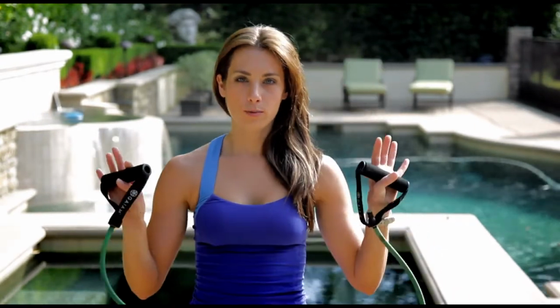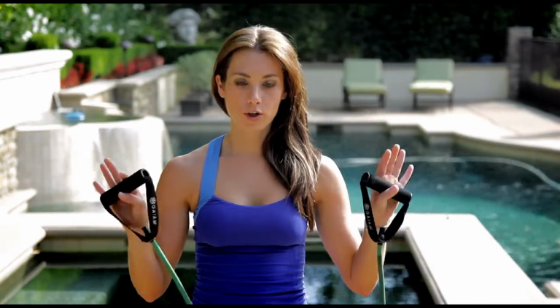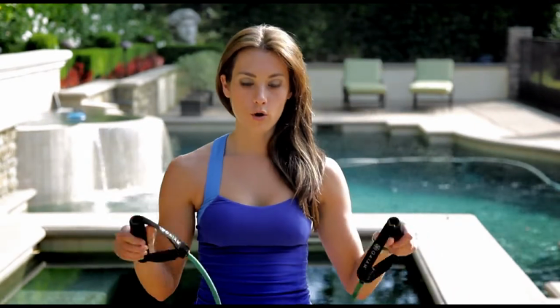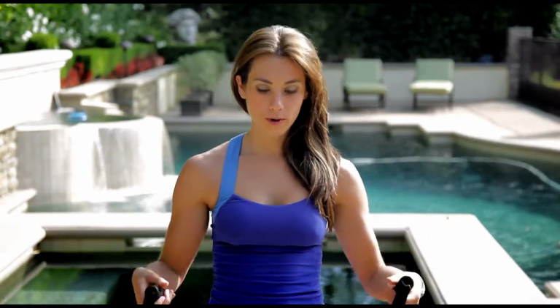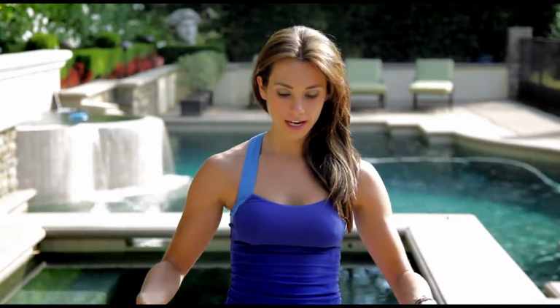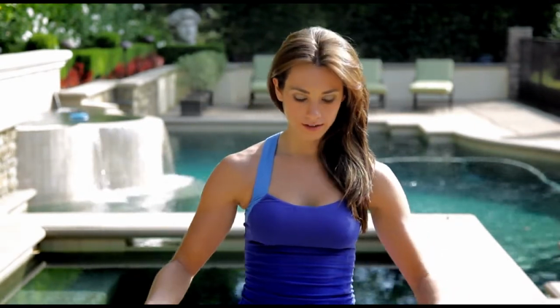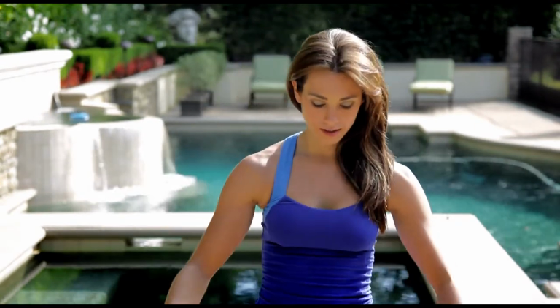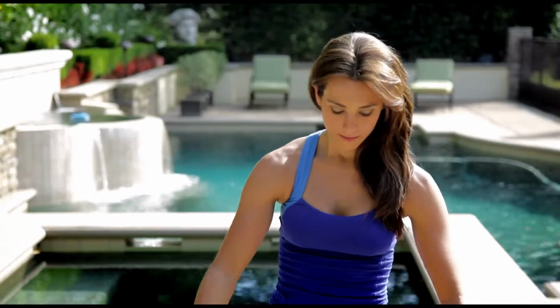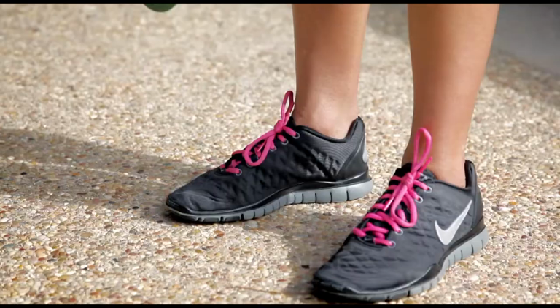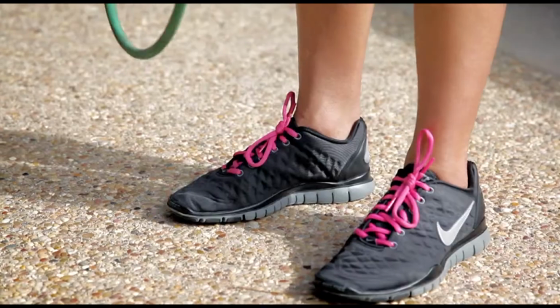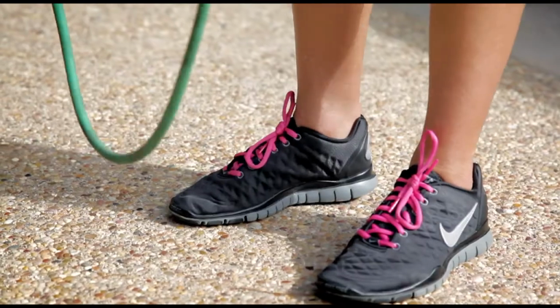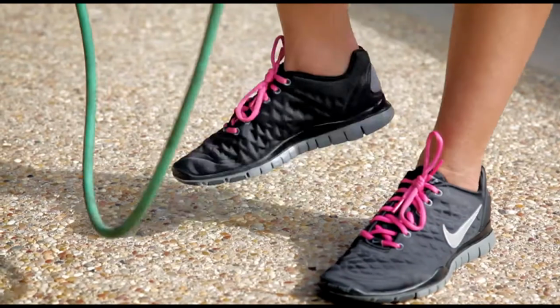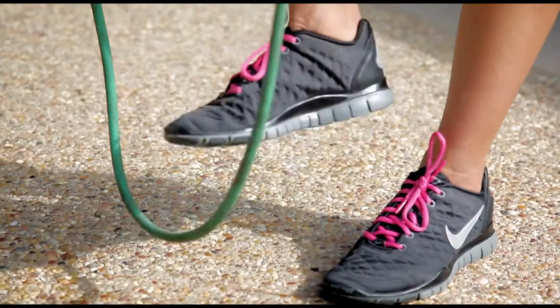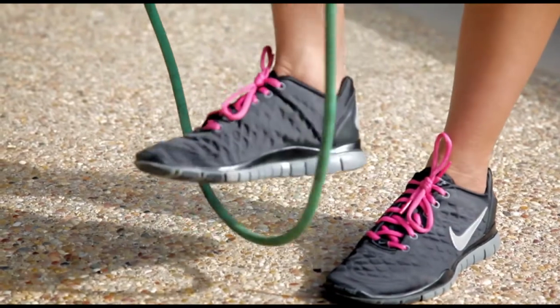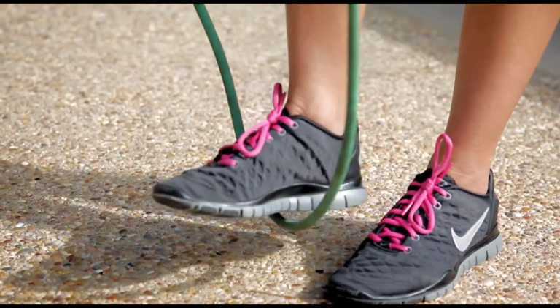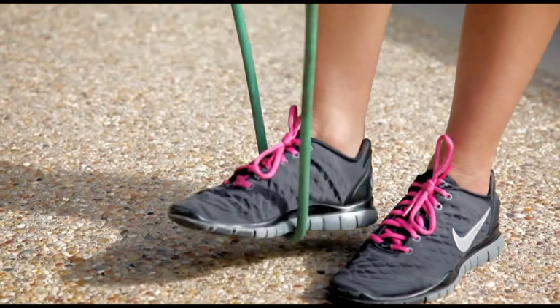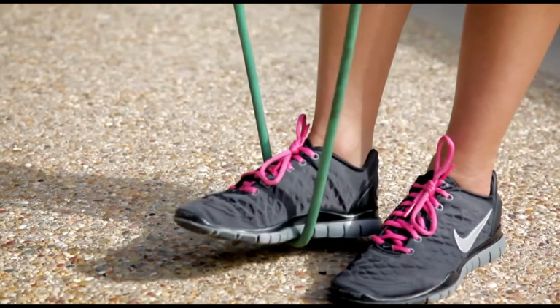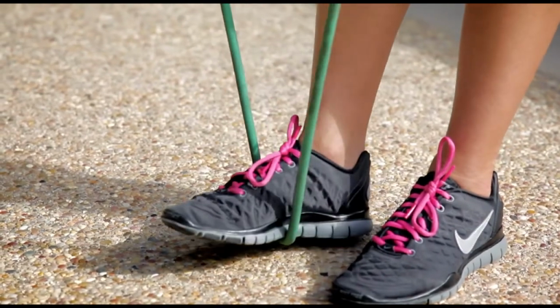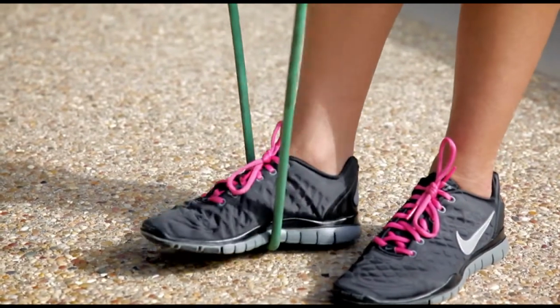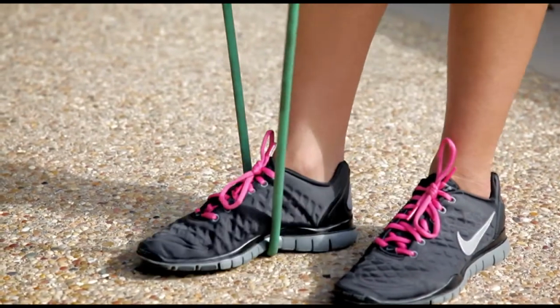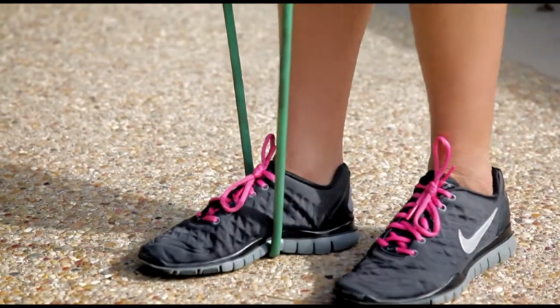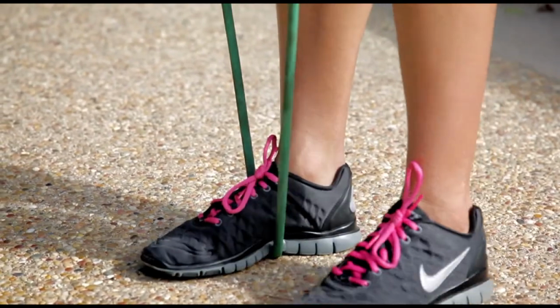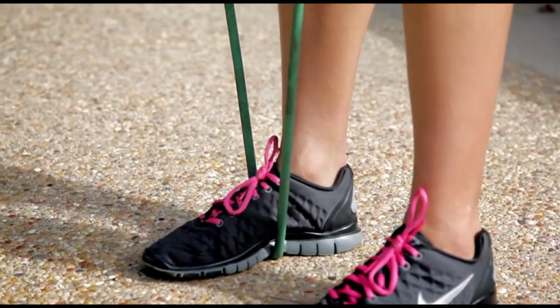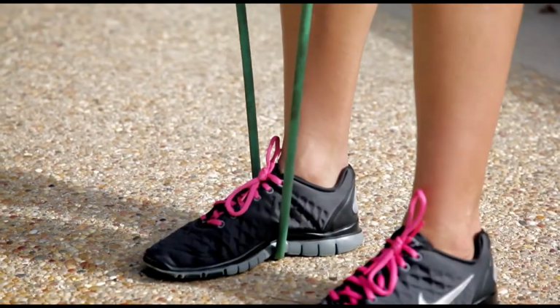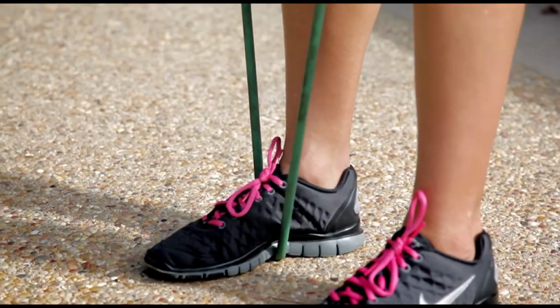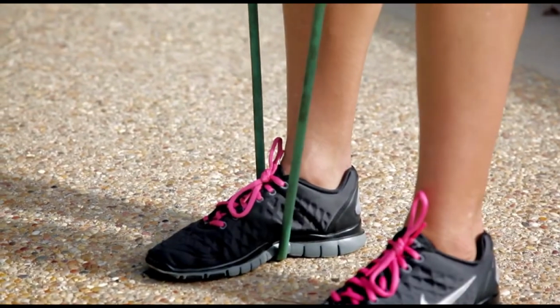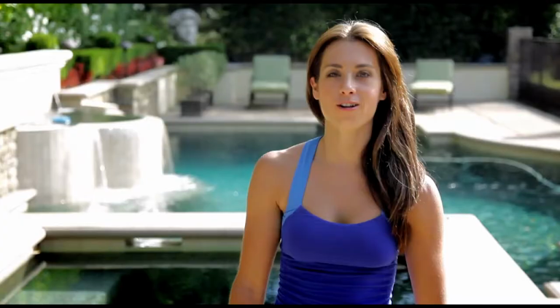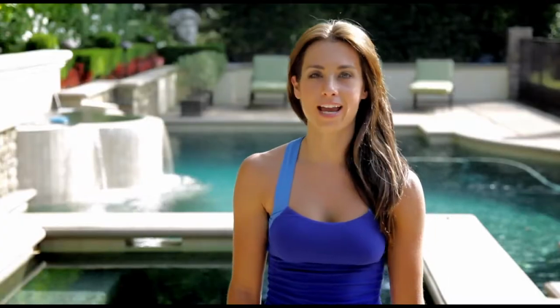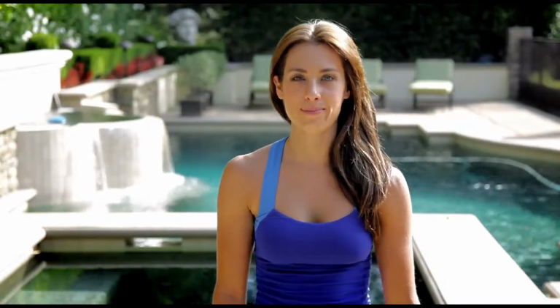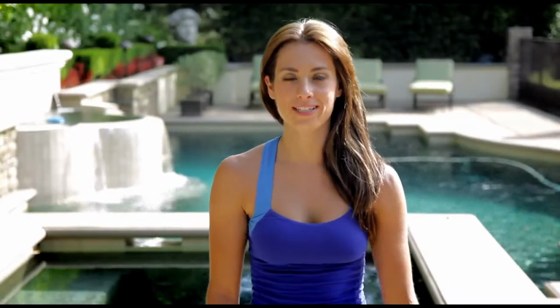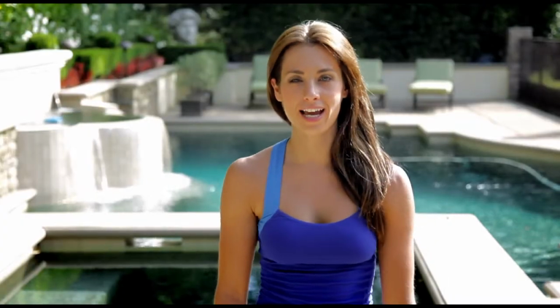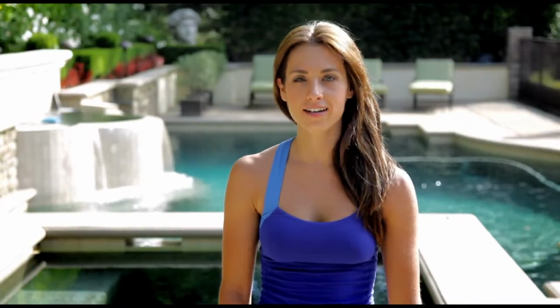So I want you to hold both handles, place one foot in the center of your band, stand up nice and tall, abs in tight.